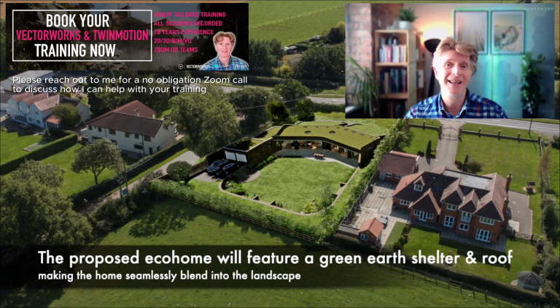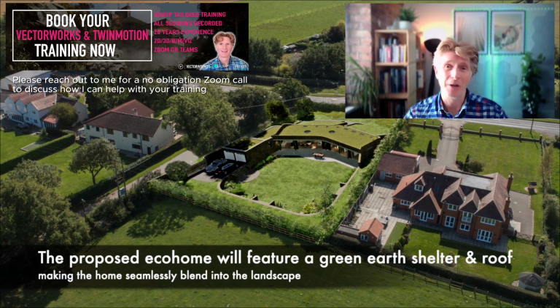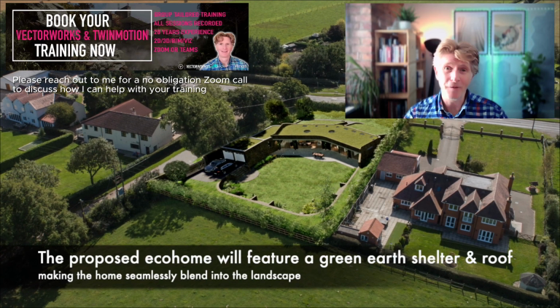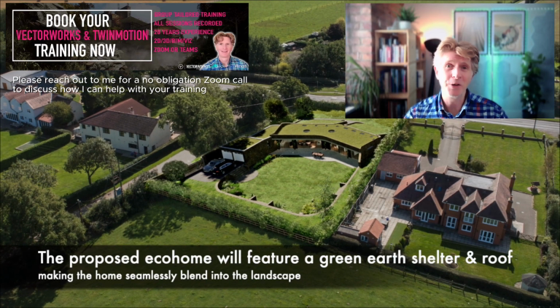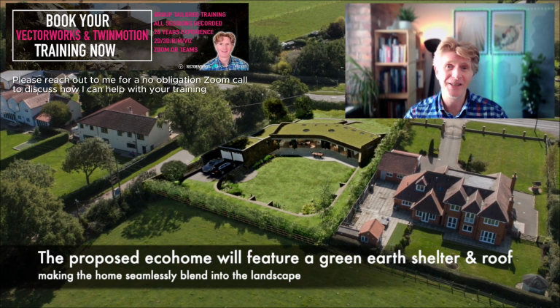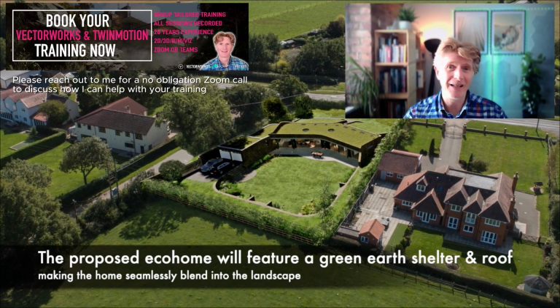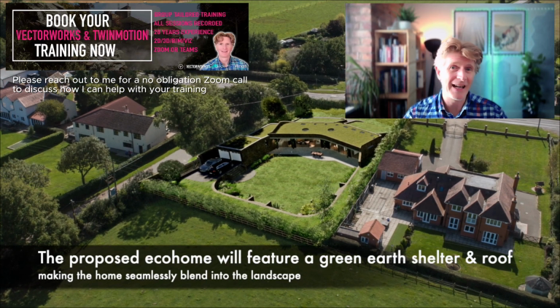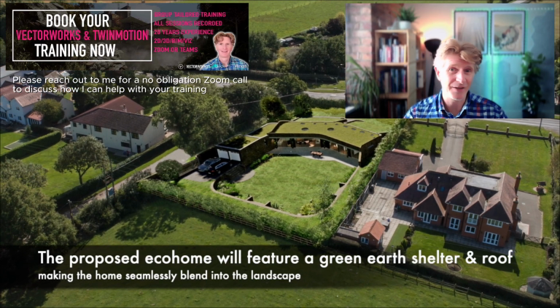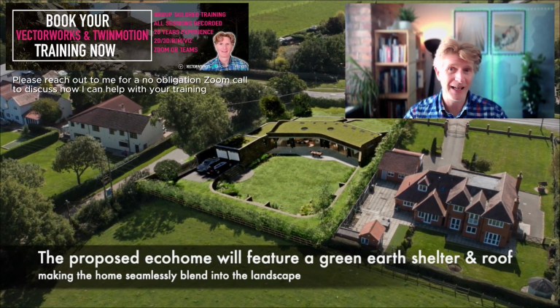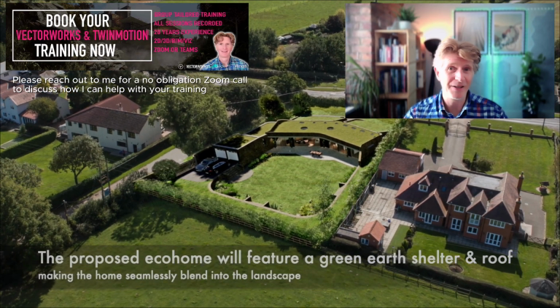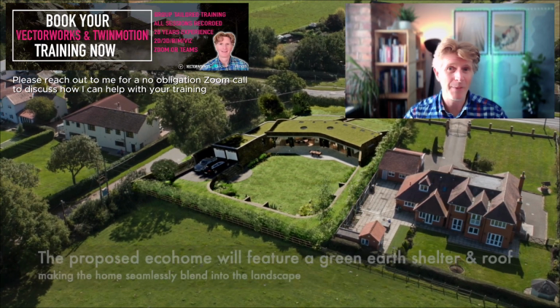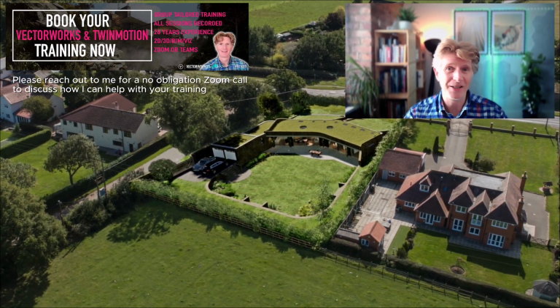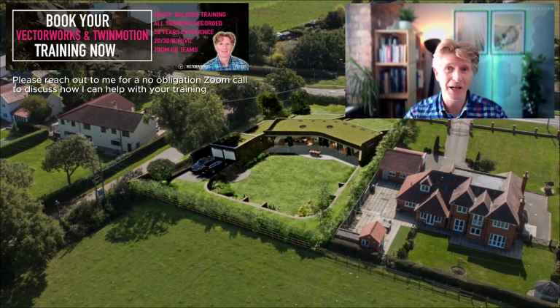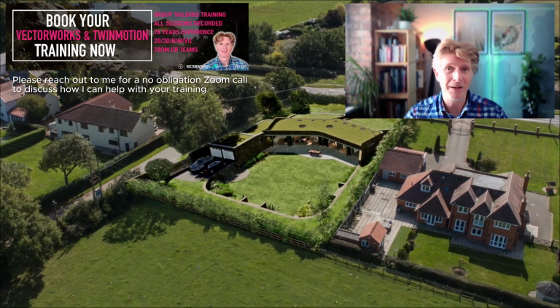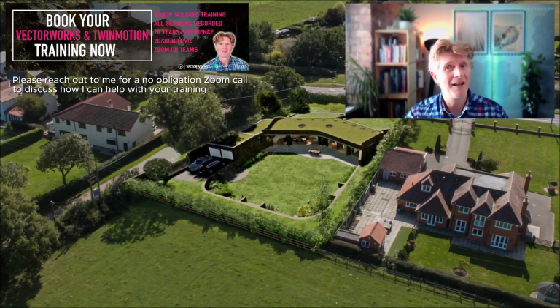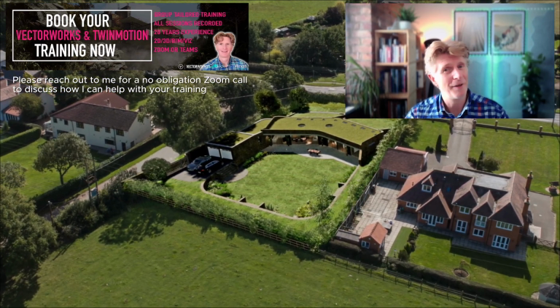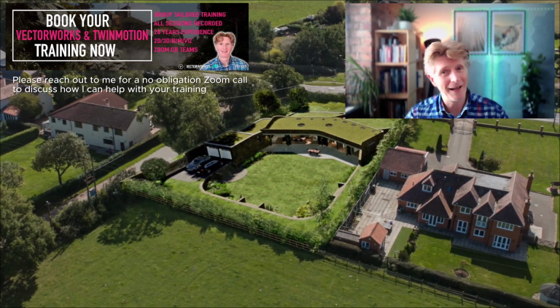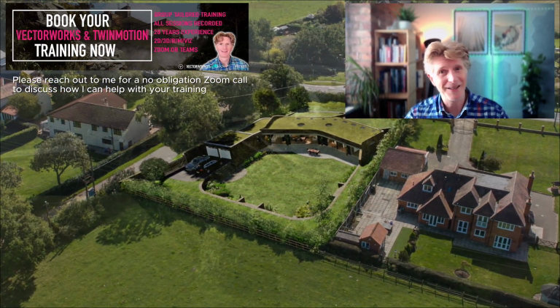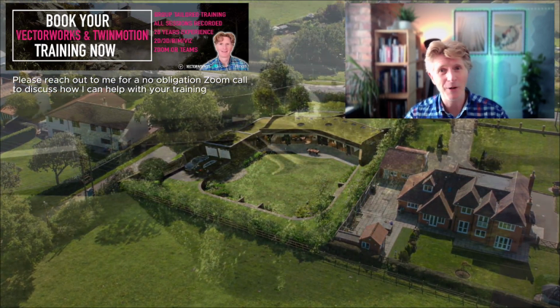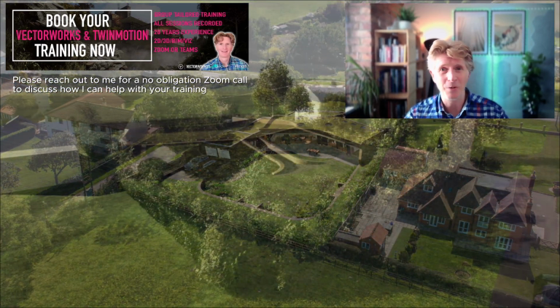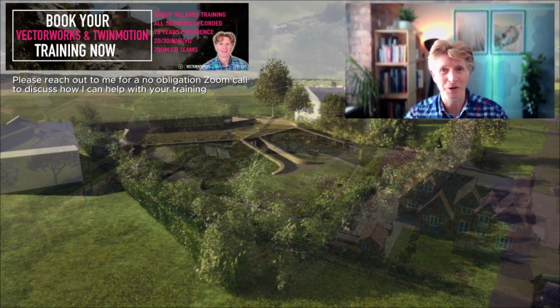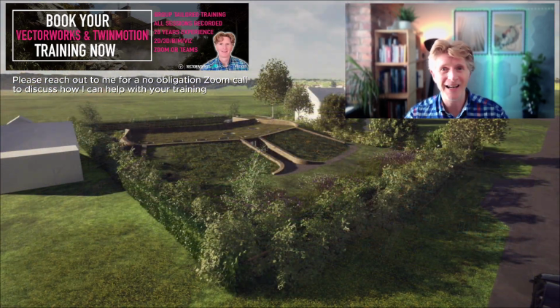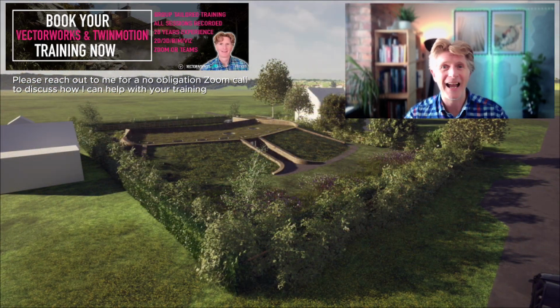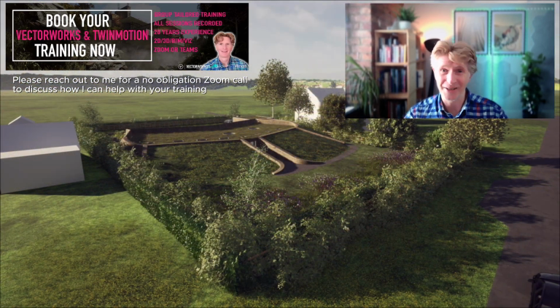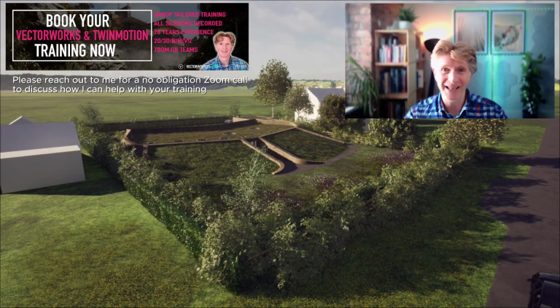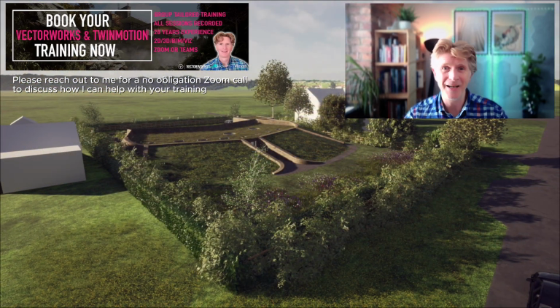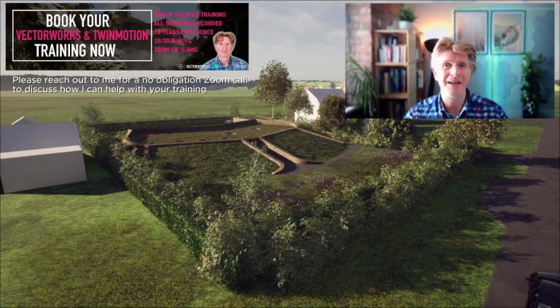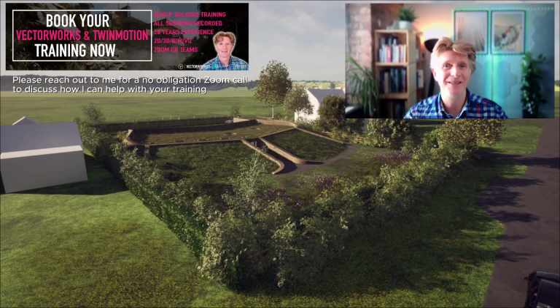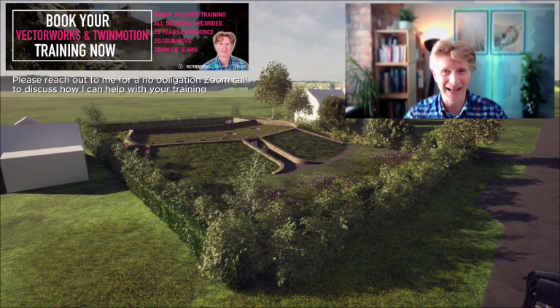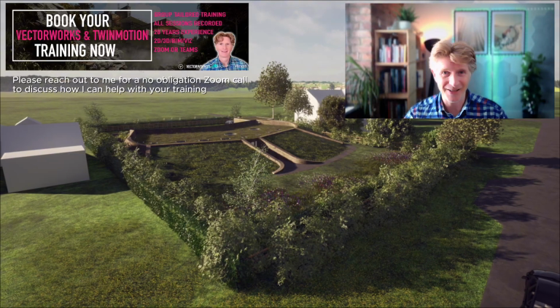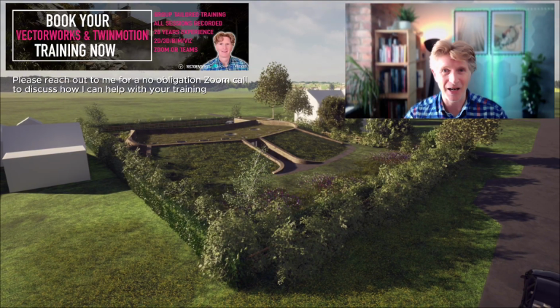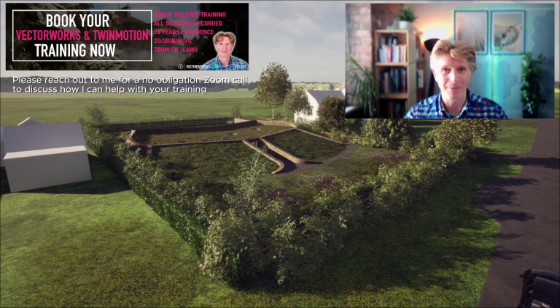I look forward to seeing you in the next videos coming soon. Thanks so much for watching and I'll see you next time.